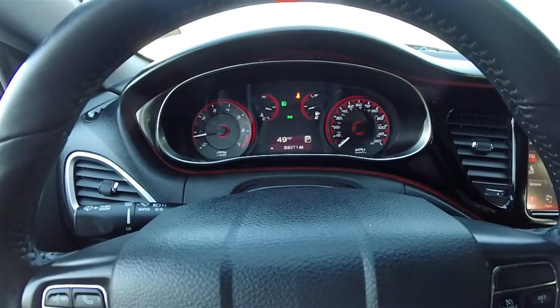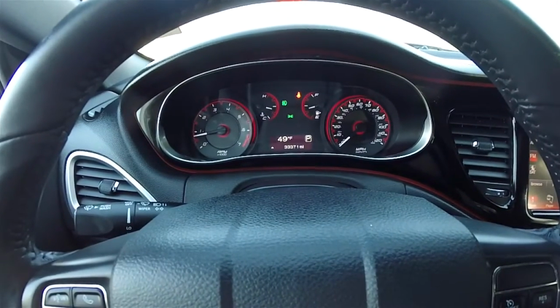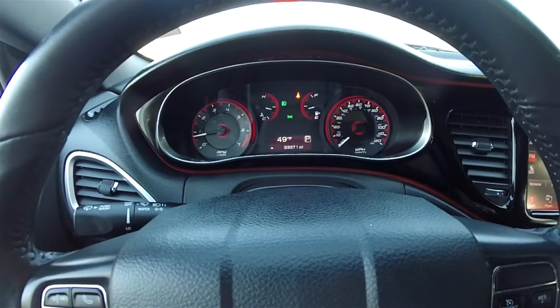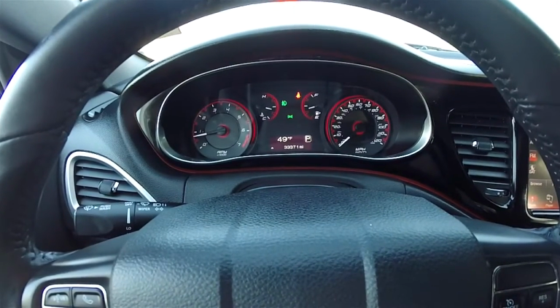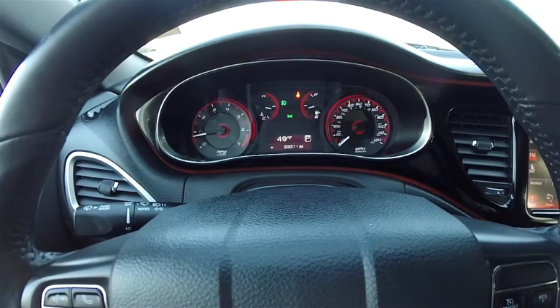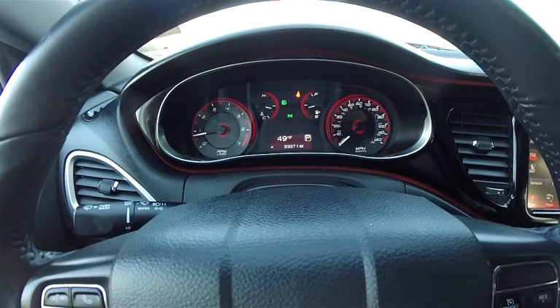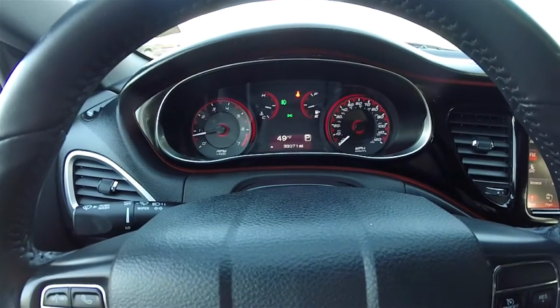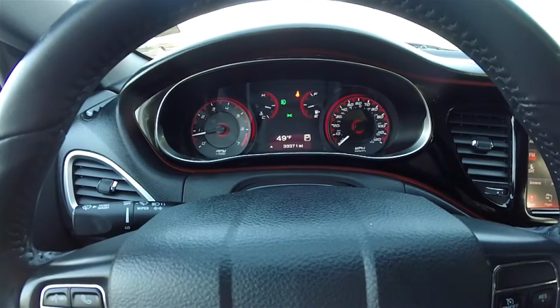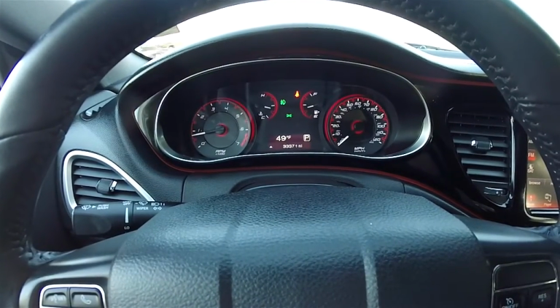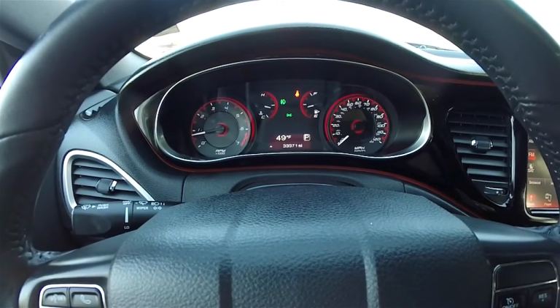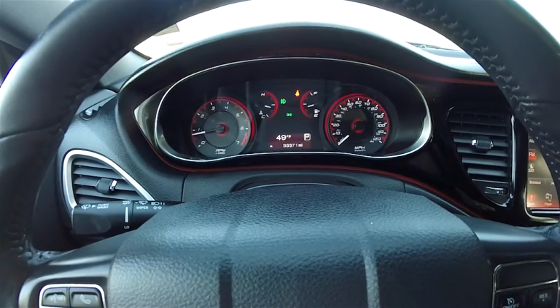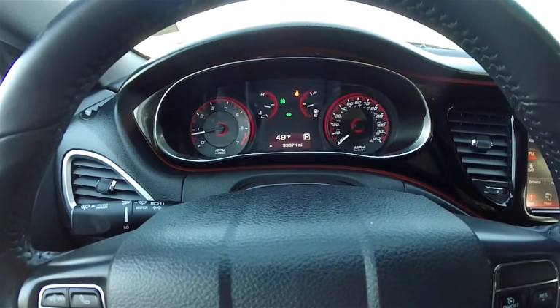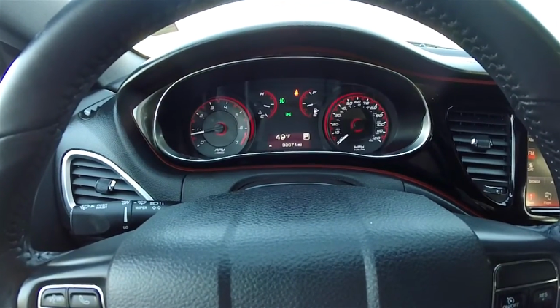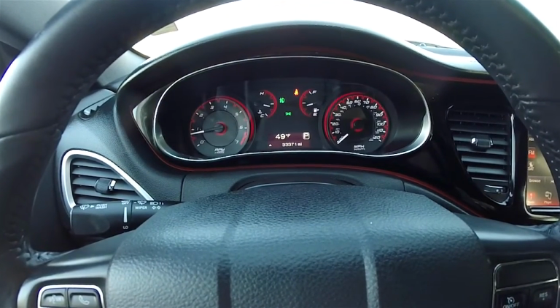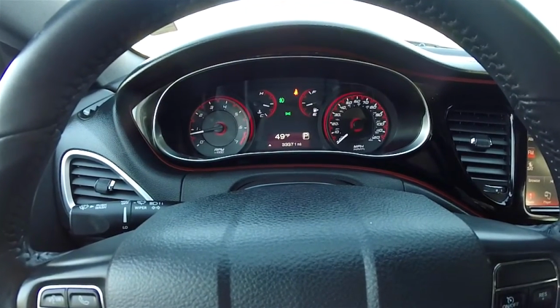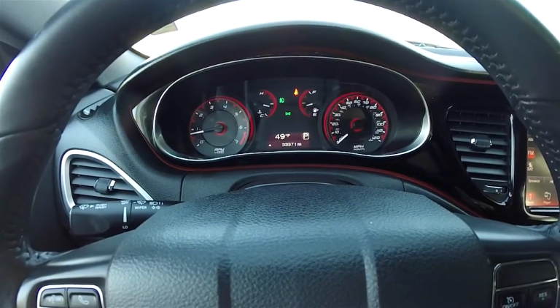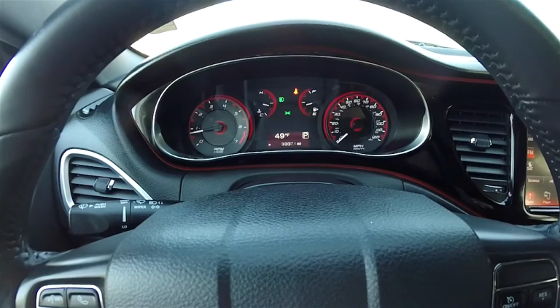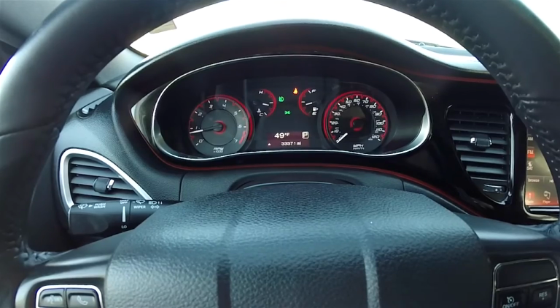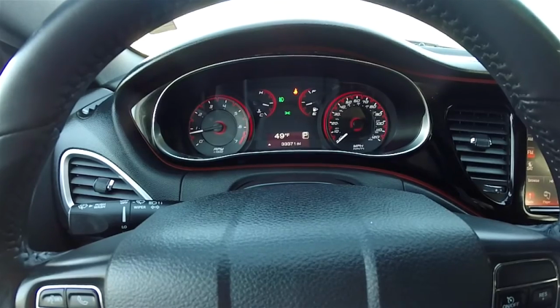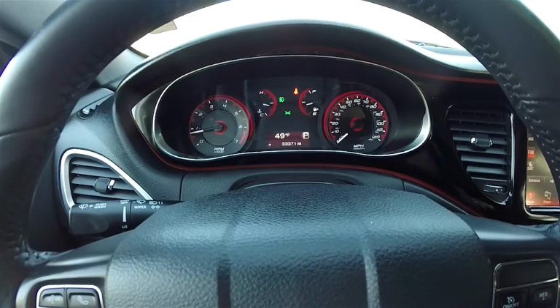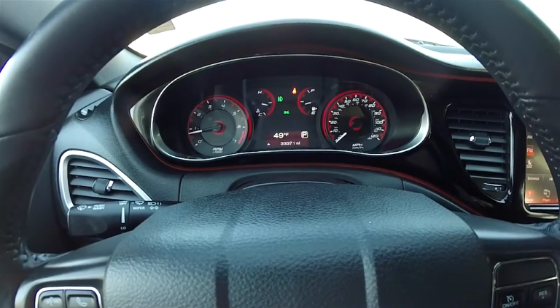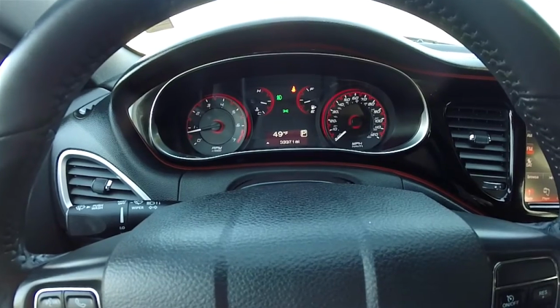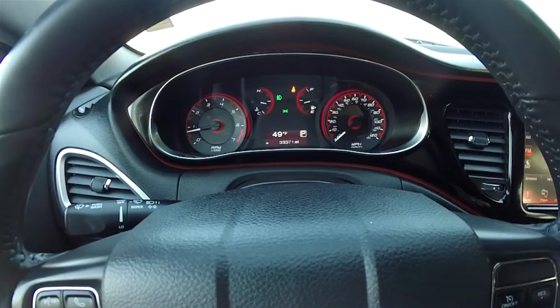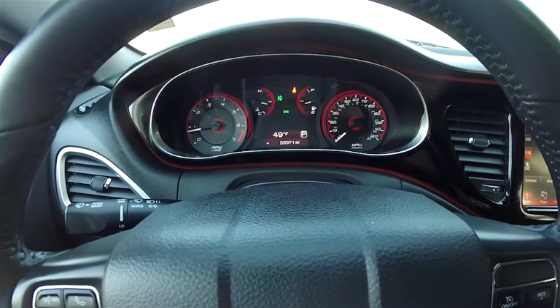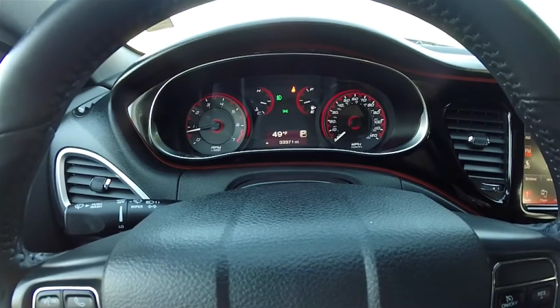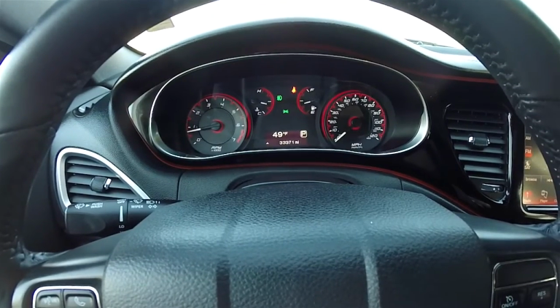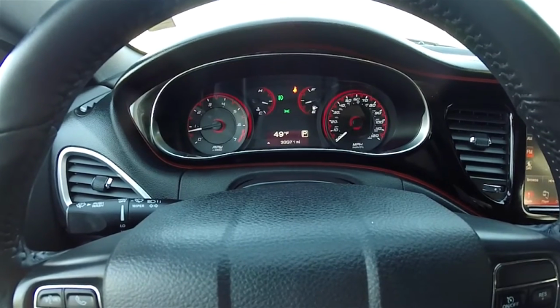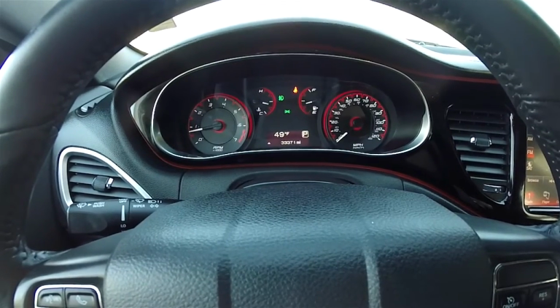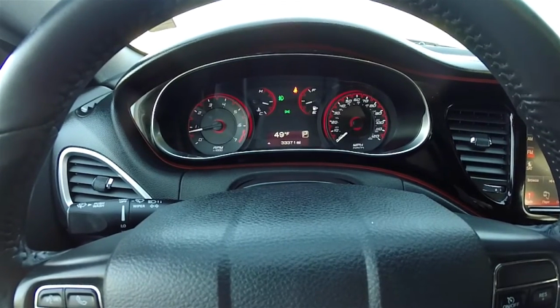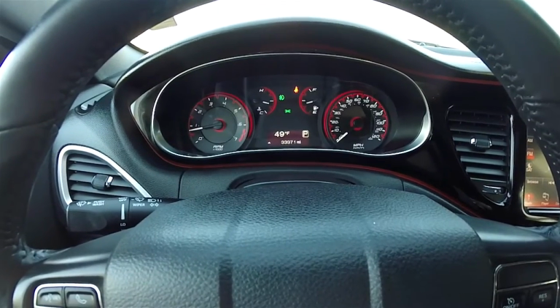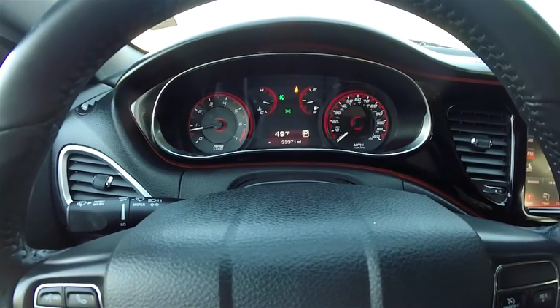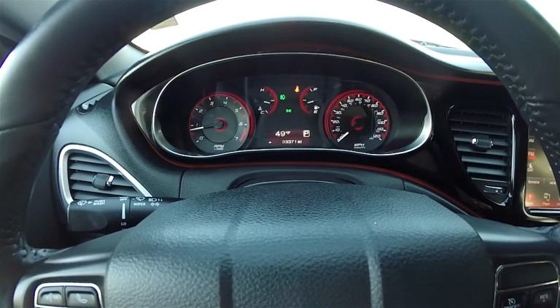This vehicle currently has 33,371 miles on it. The instrument cluster does have red accent lighting.